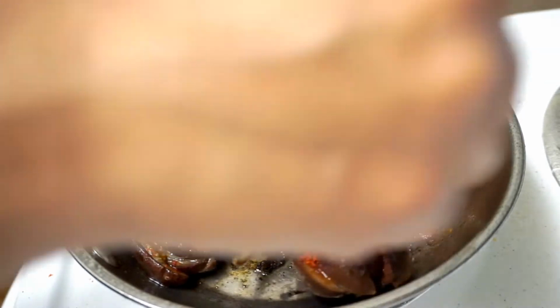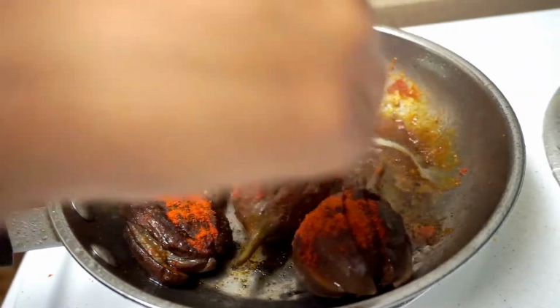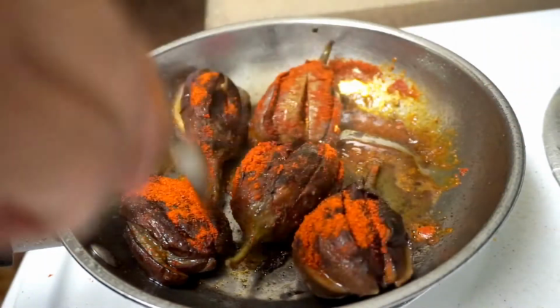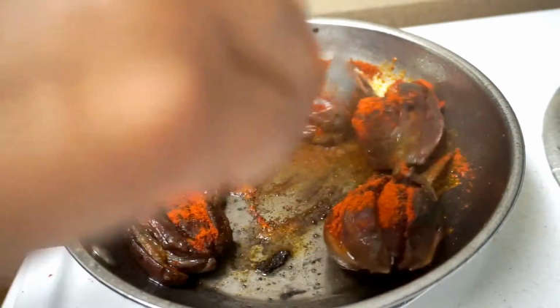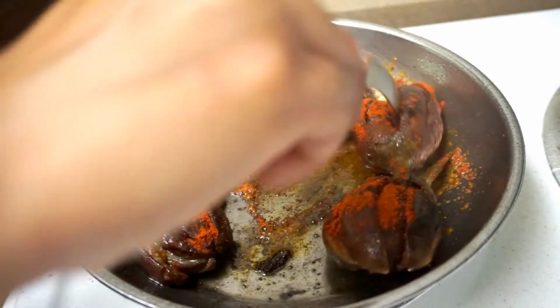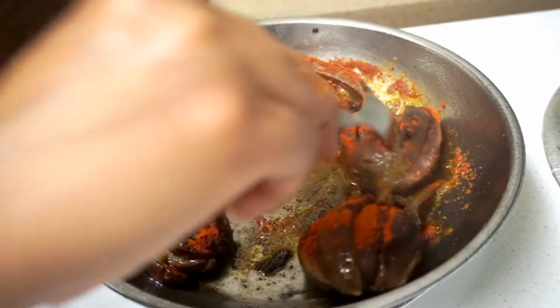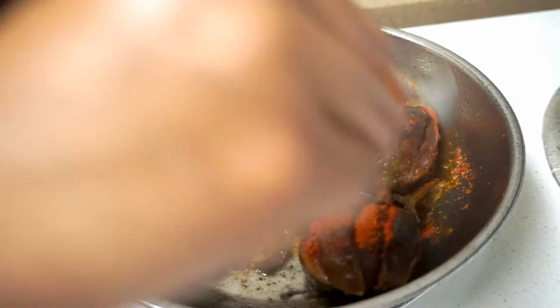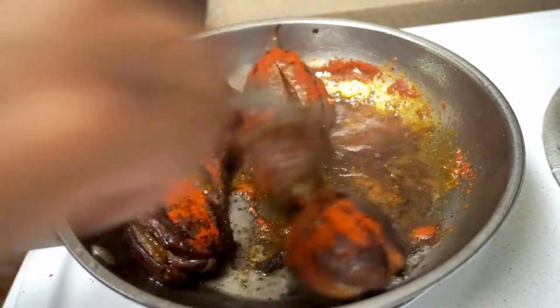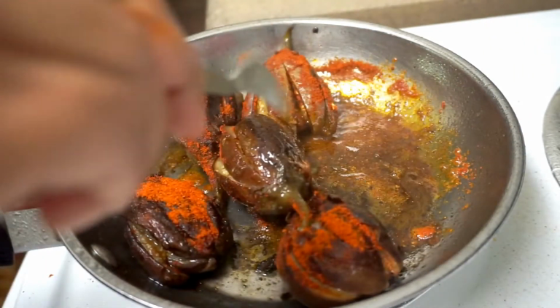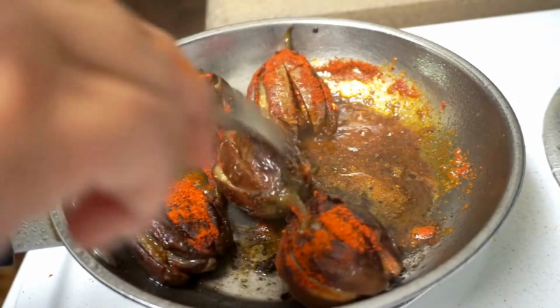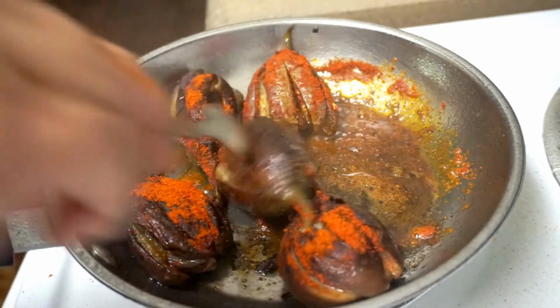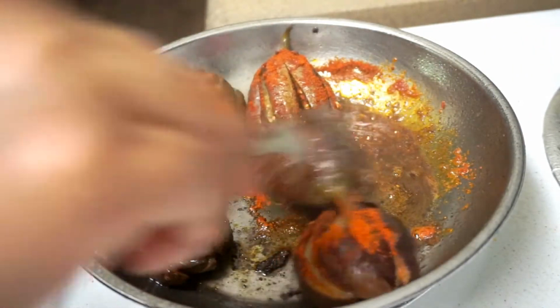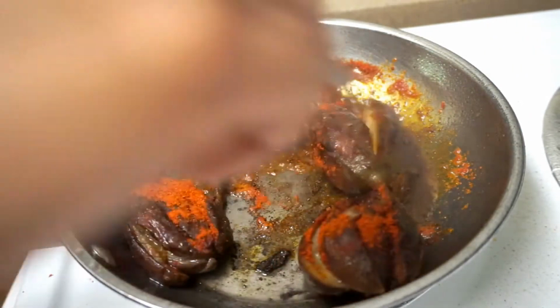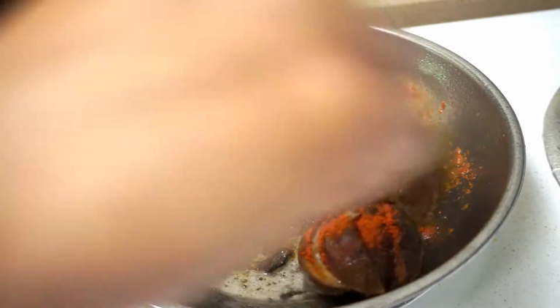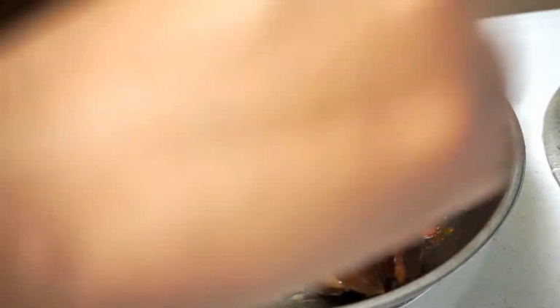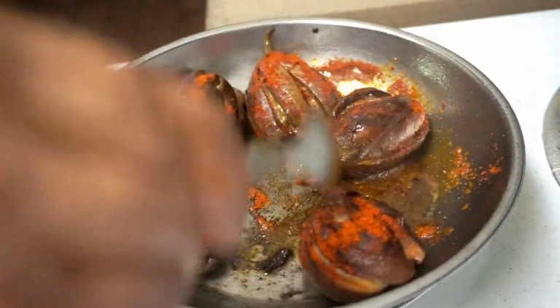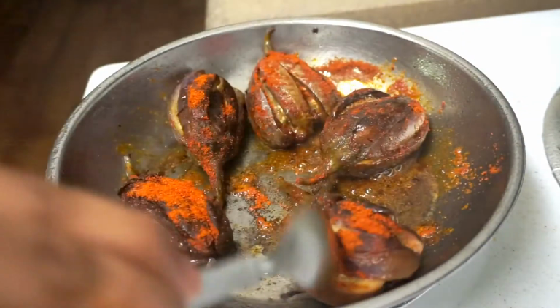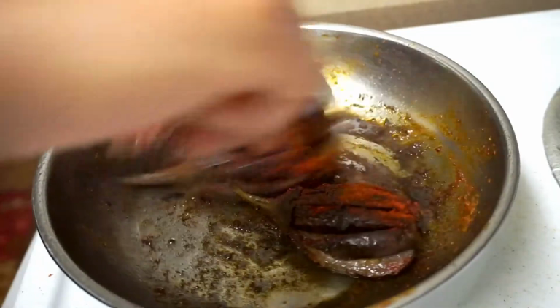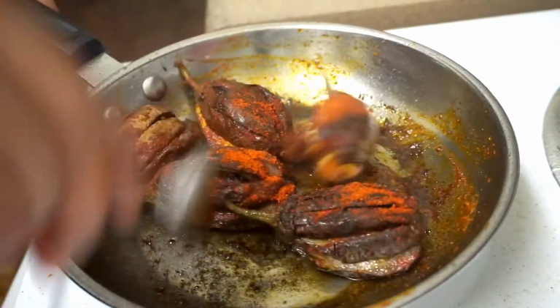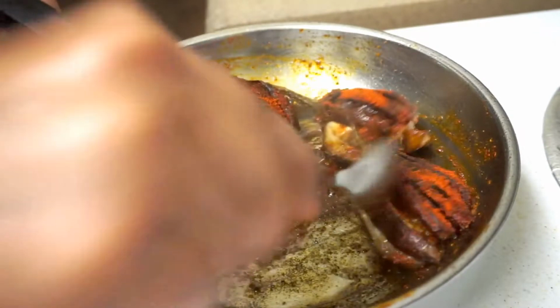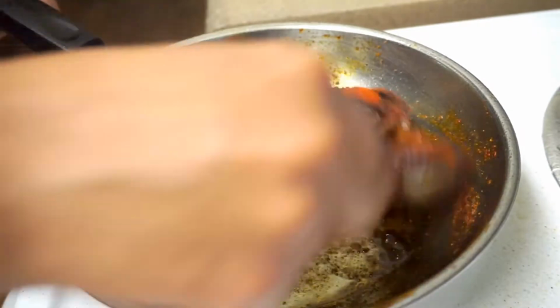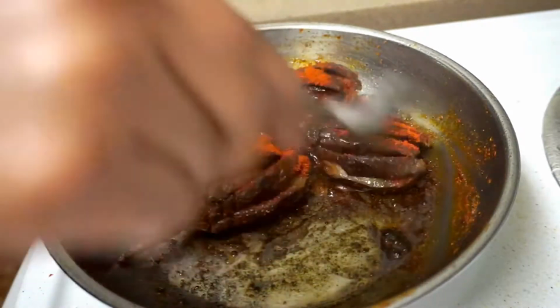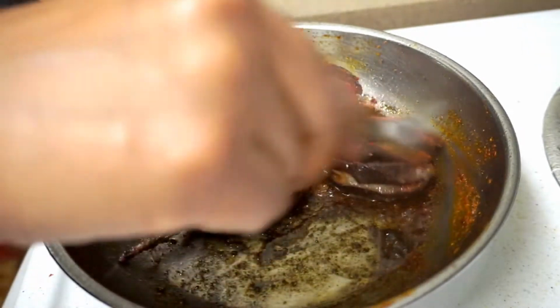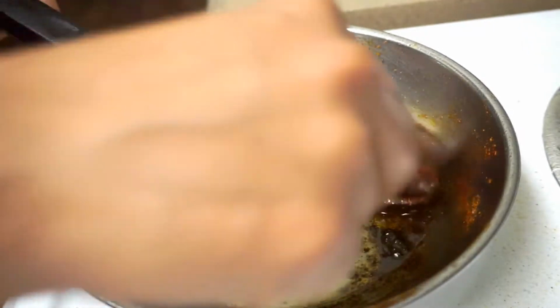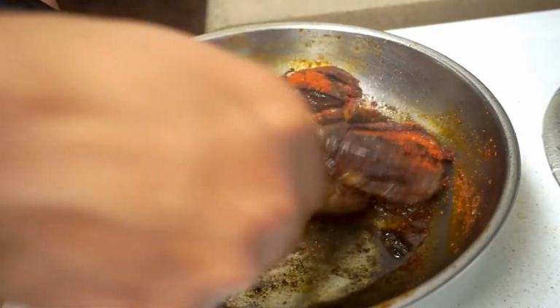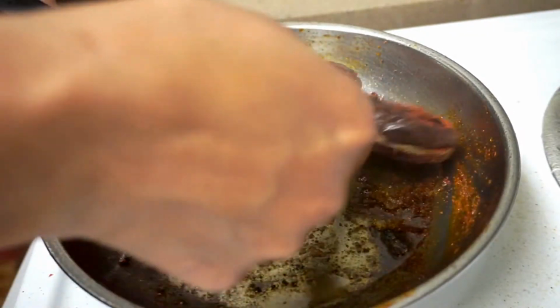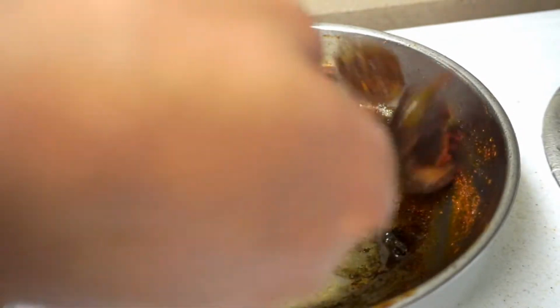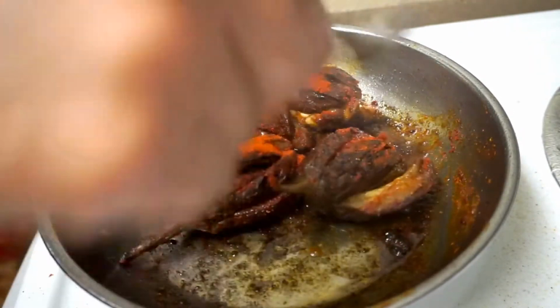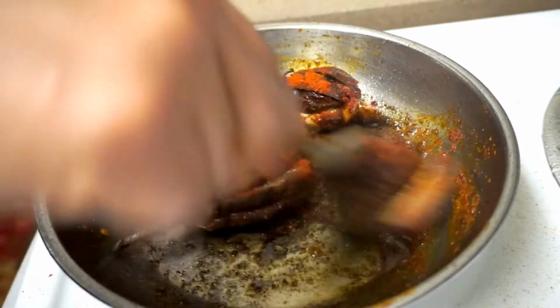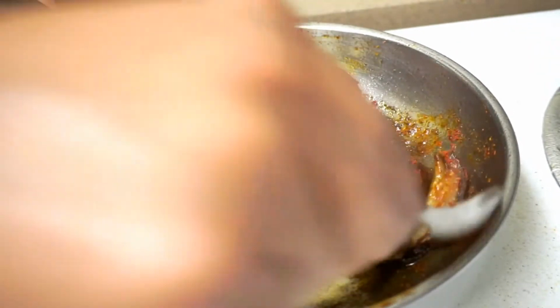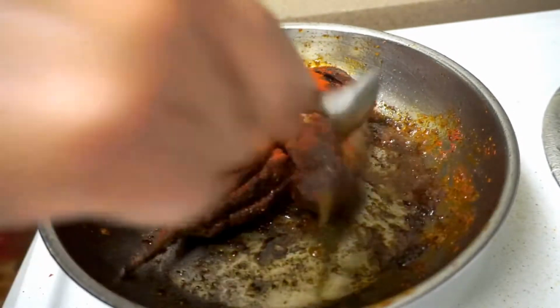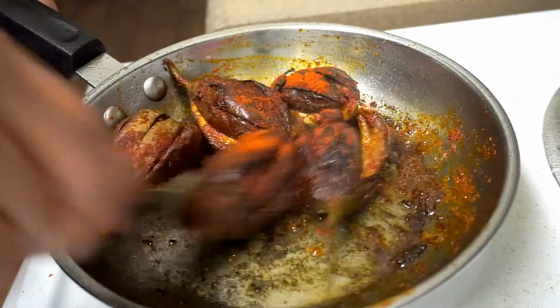Now we are going to fry it in a spoon. After frying, I will be adding the medium flame to the spoon.